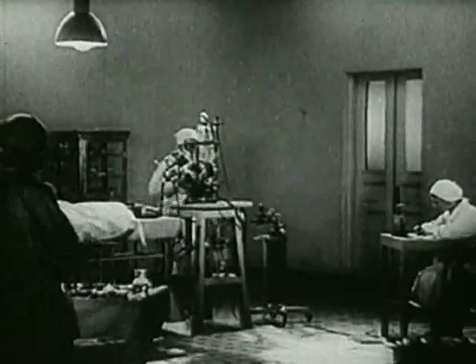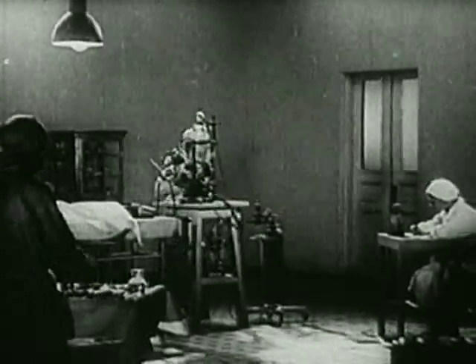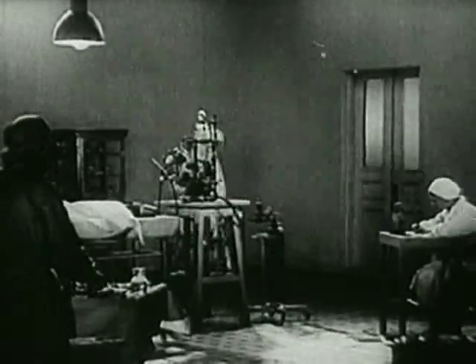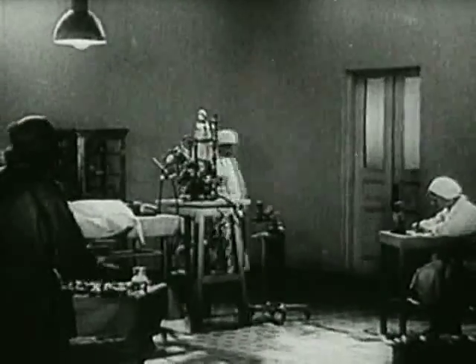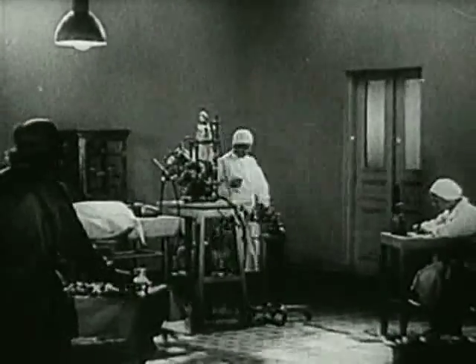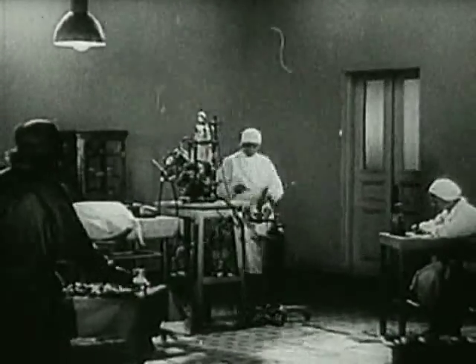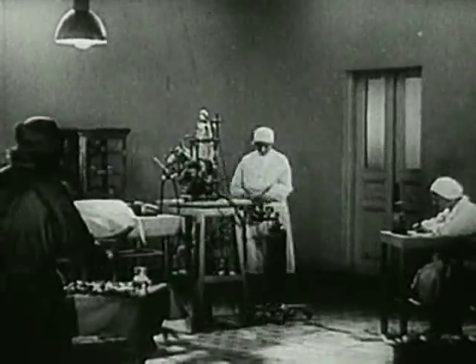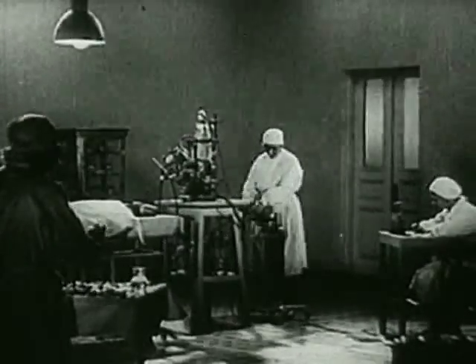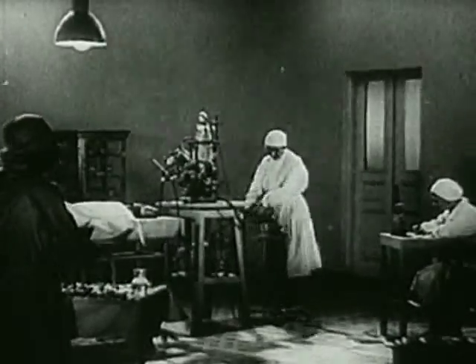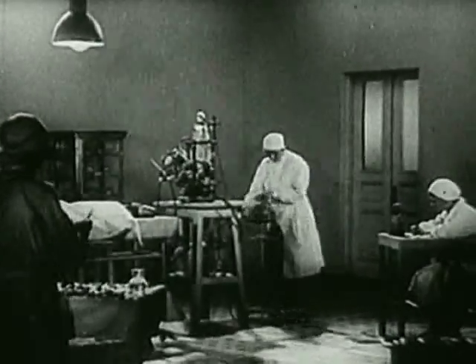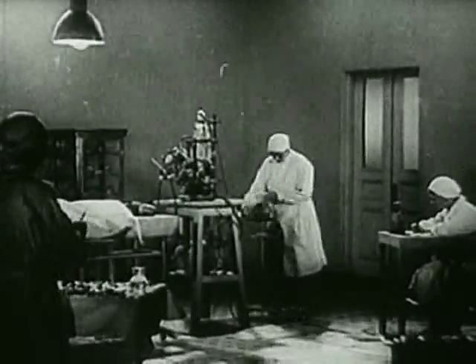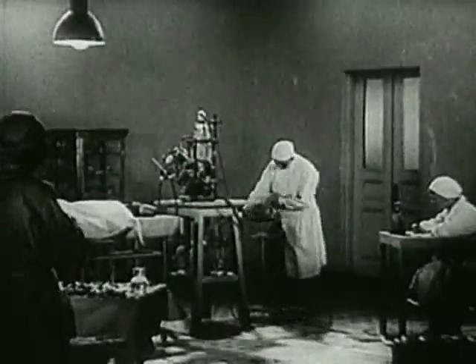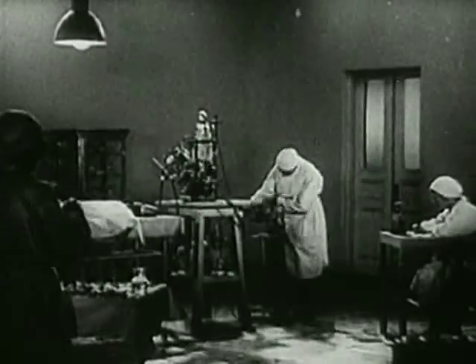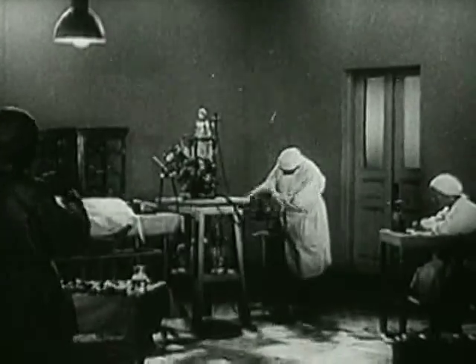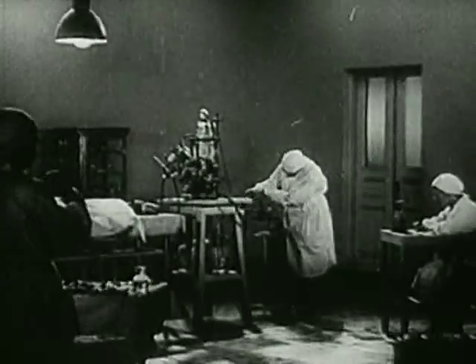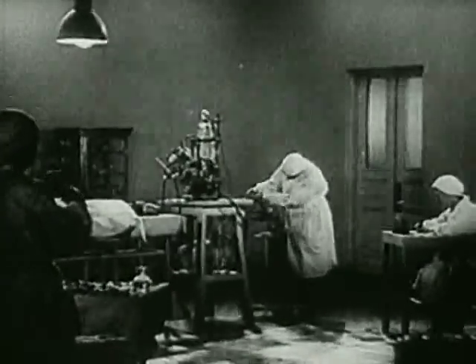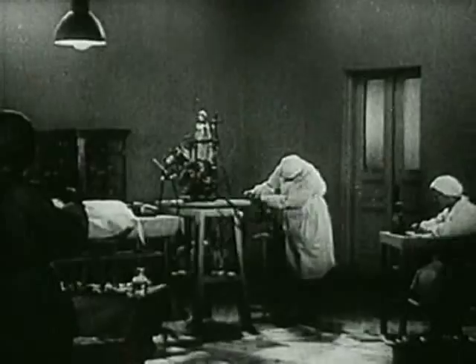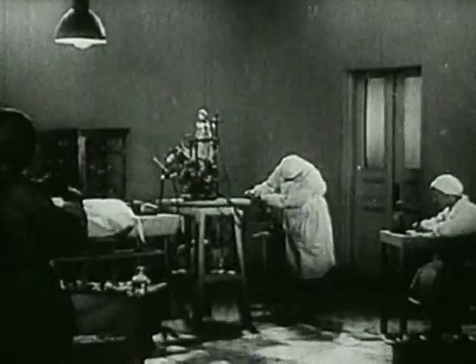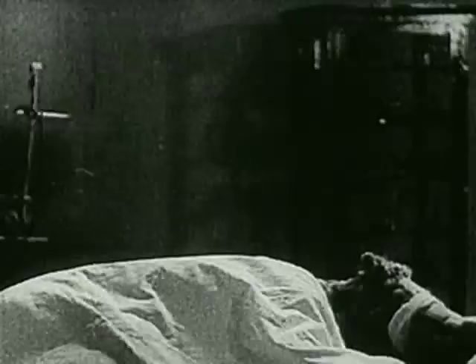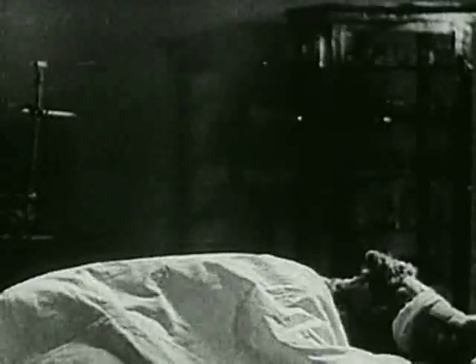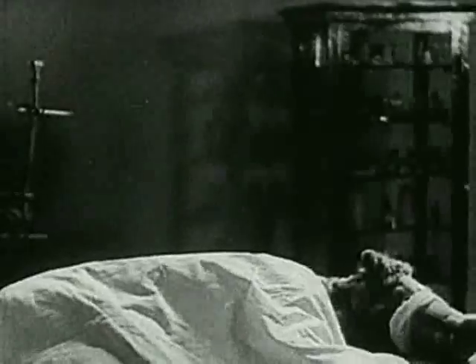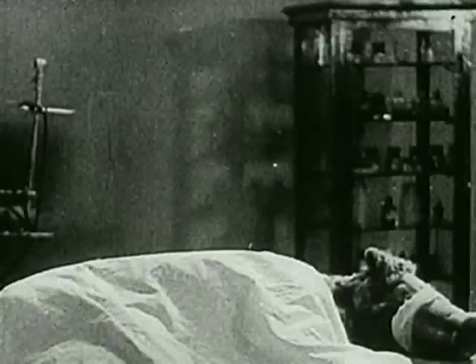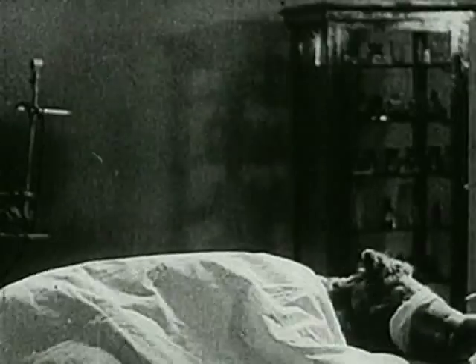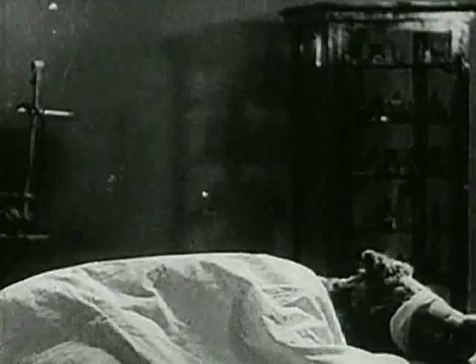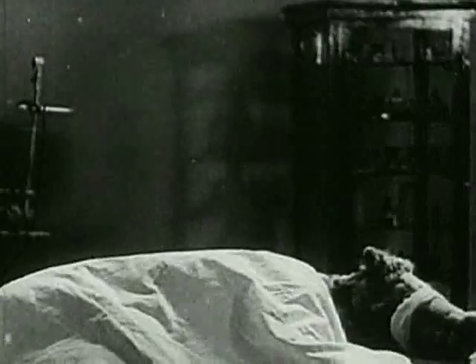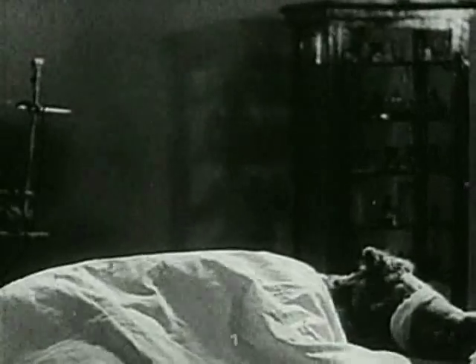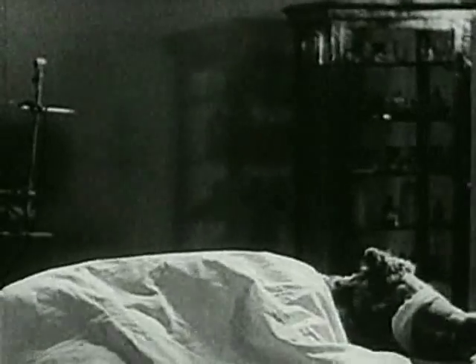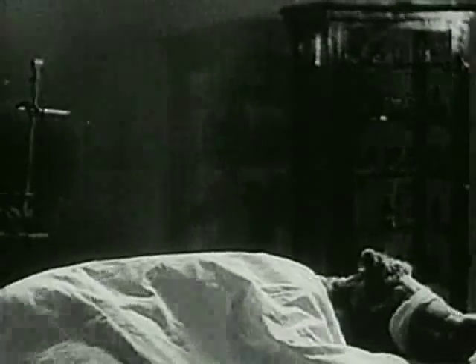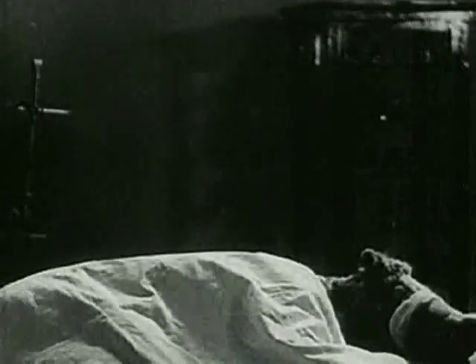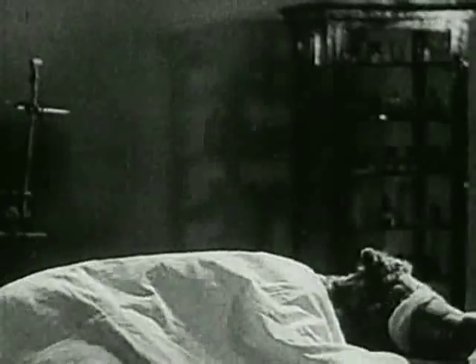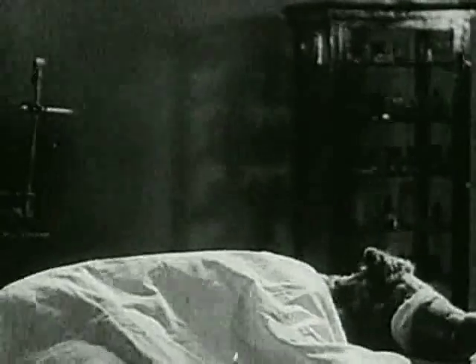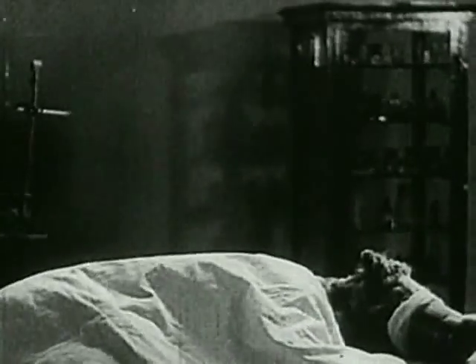We begin the experiment of revival. The experiment is carried out on a dog.